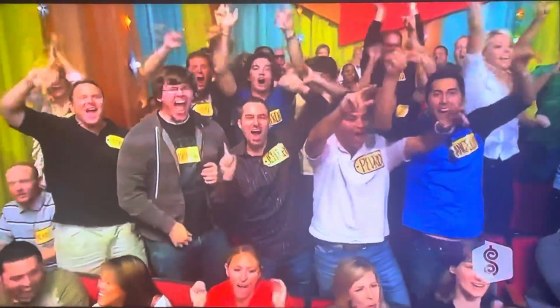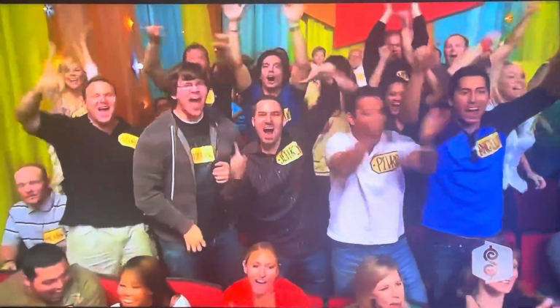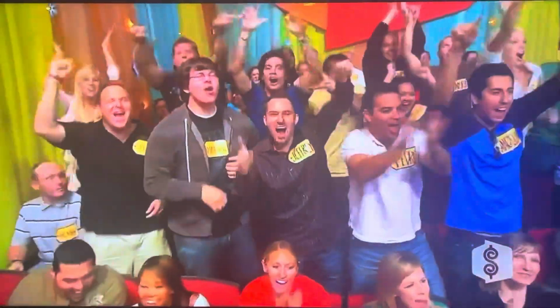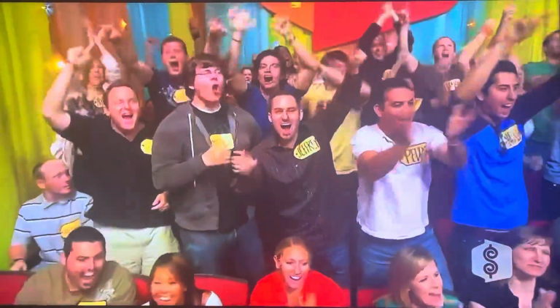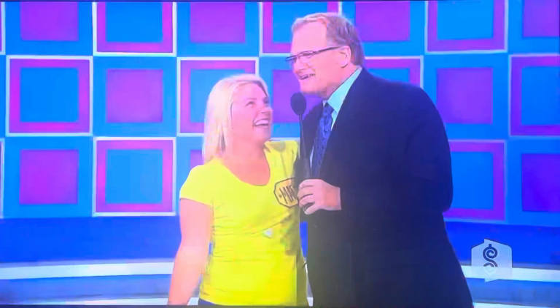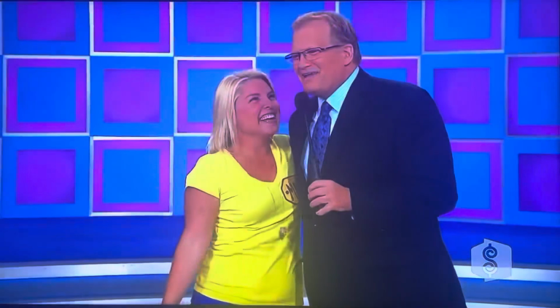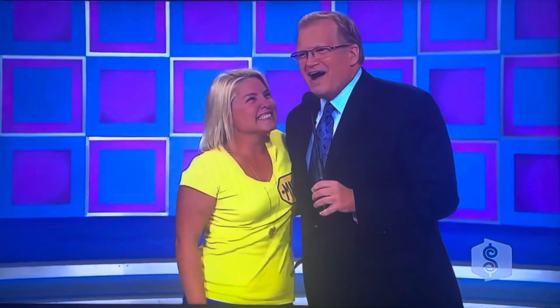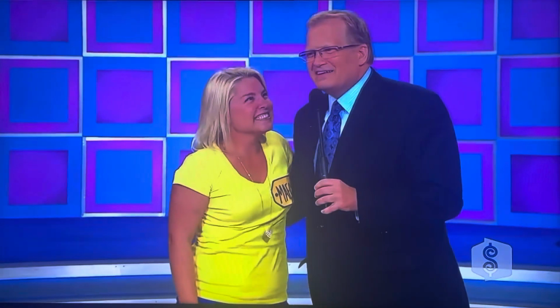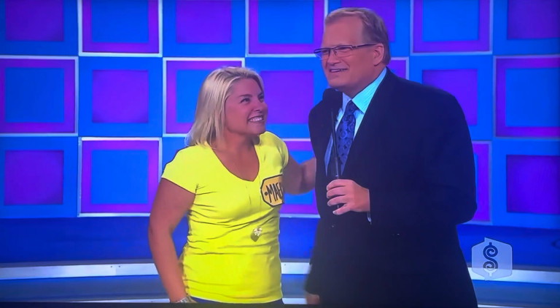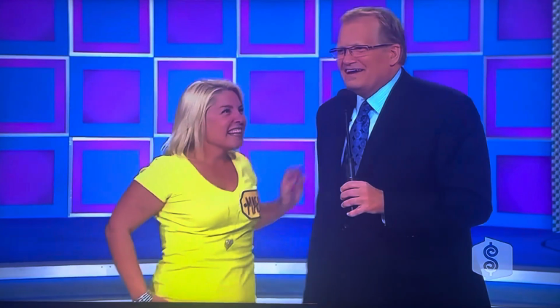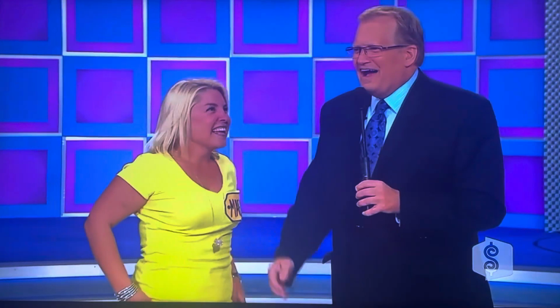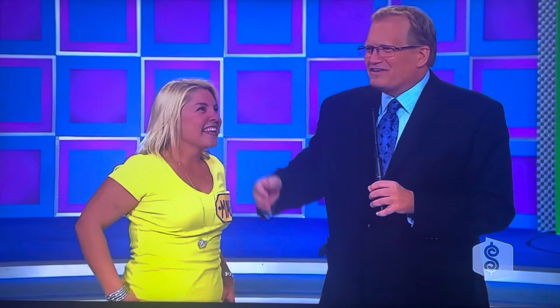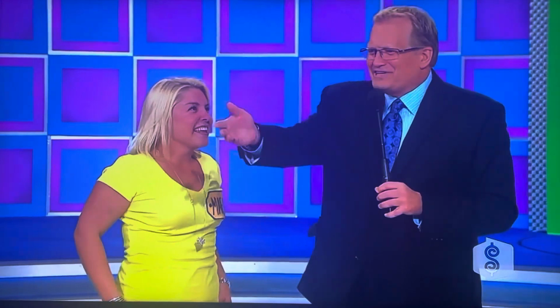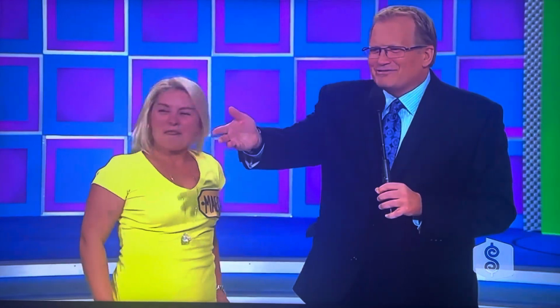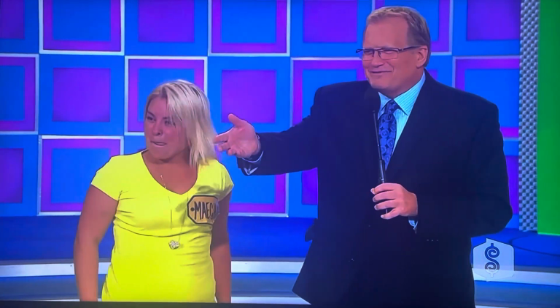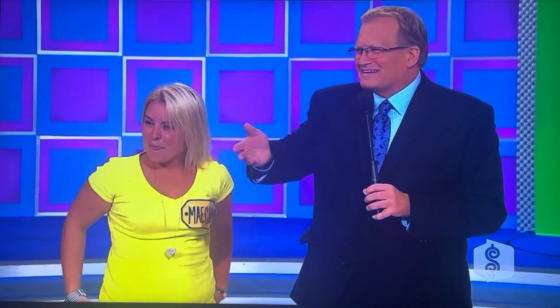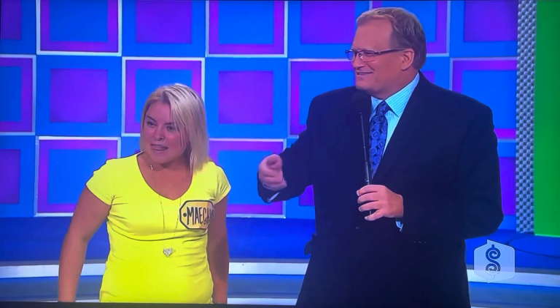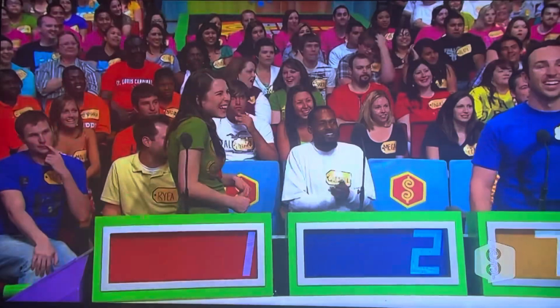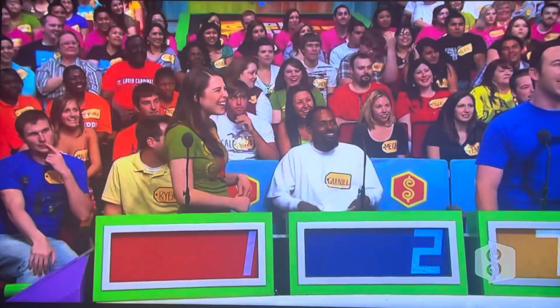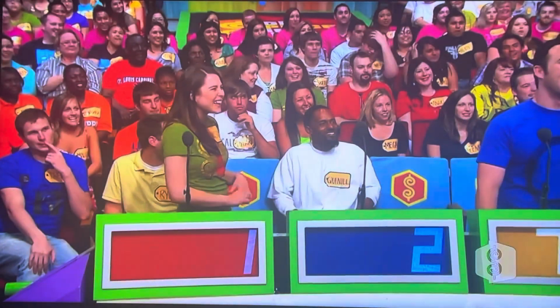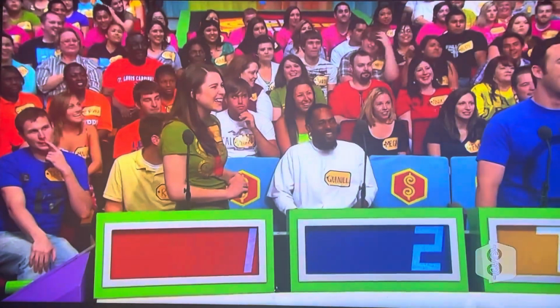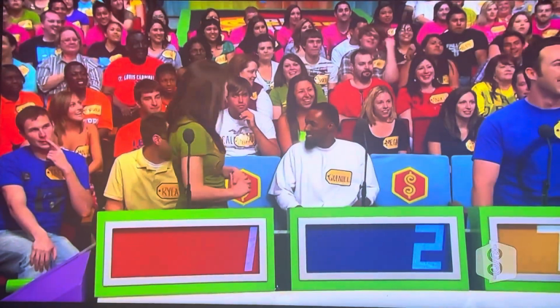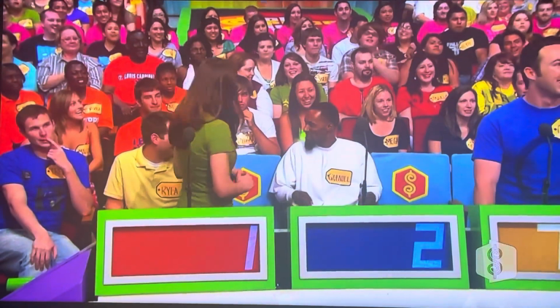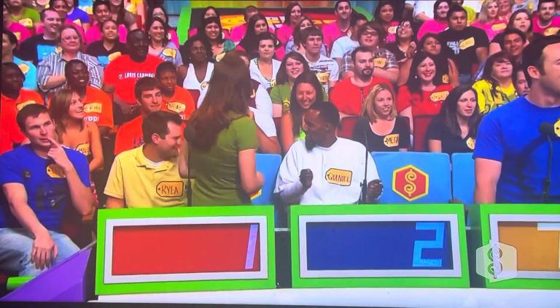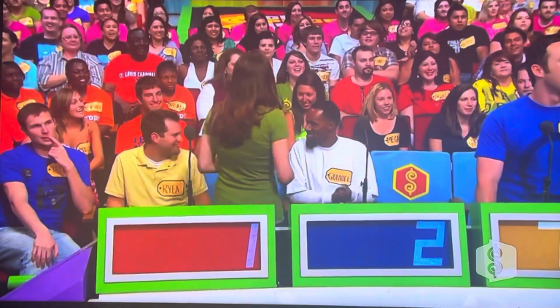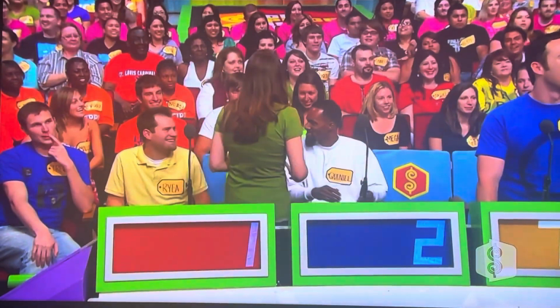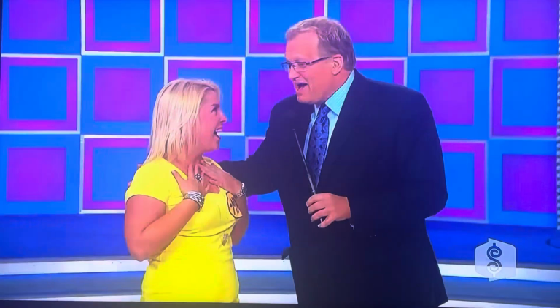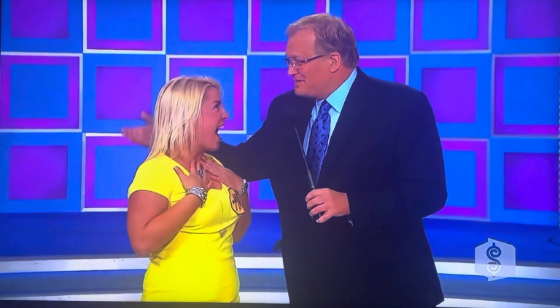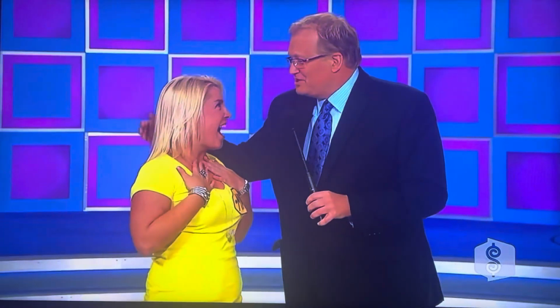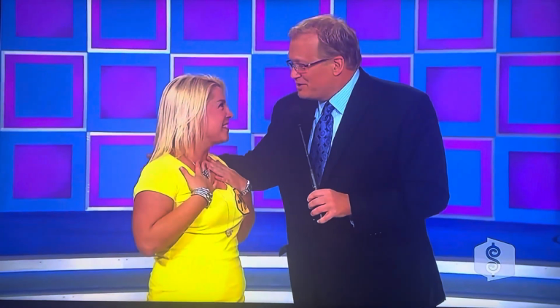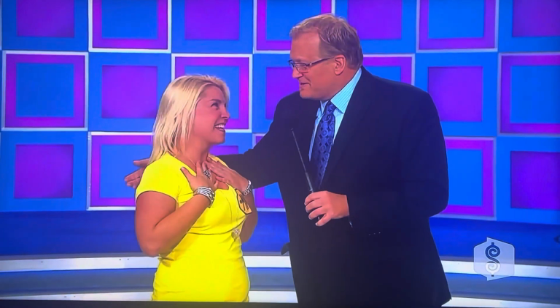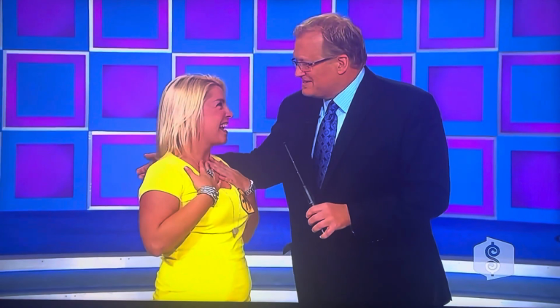Megan, I gotta be honest — I thought the Quintella was gonna win that. There's no way it's up there at $700. I'm telling you, you won, you're up on stage!